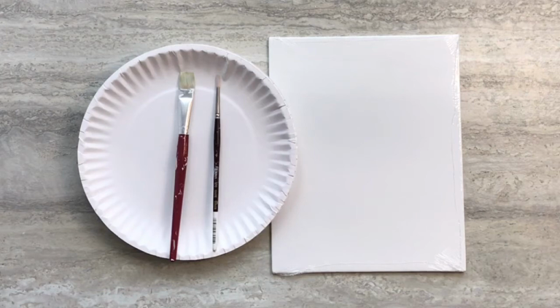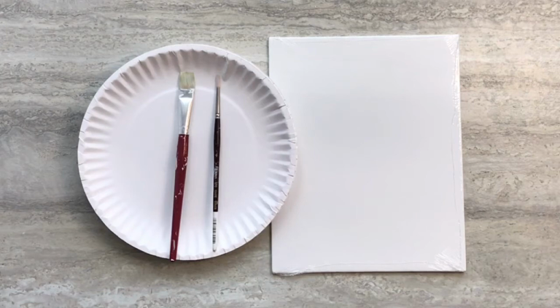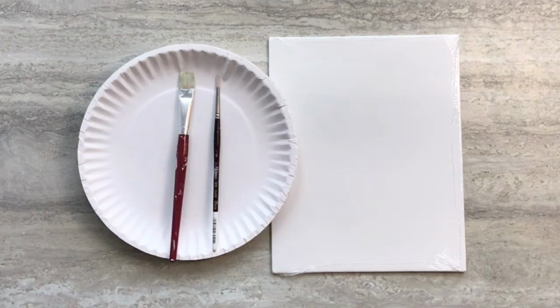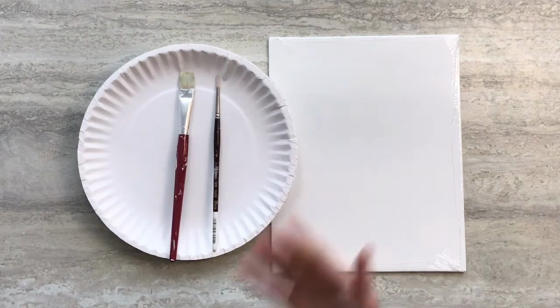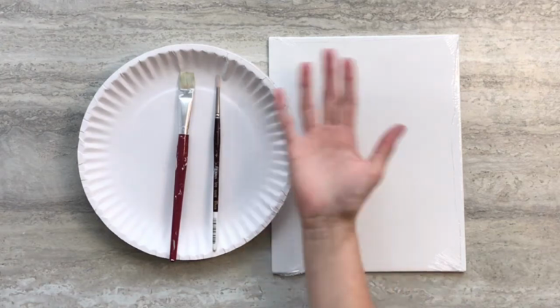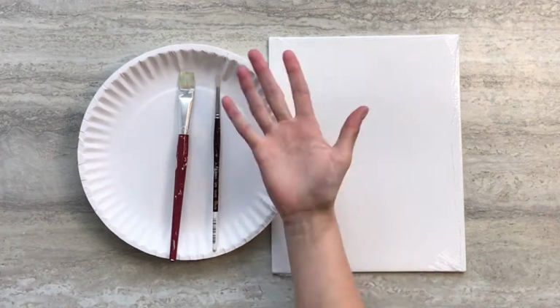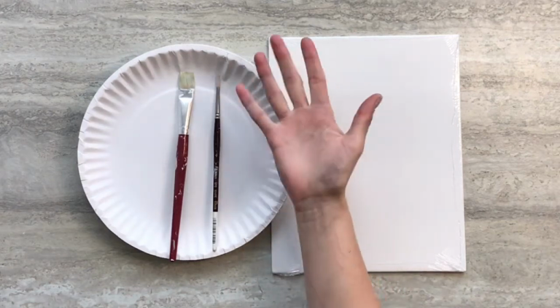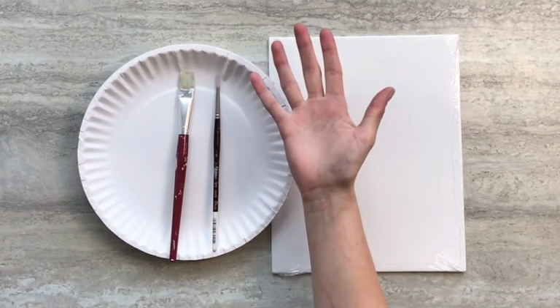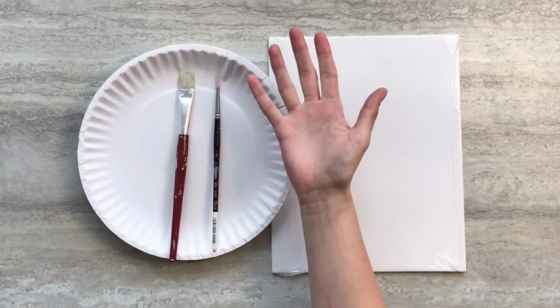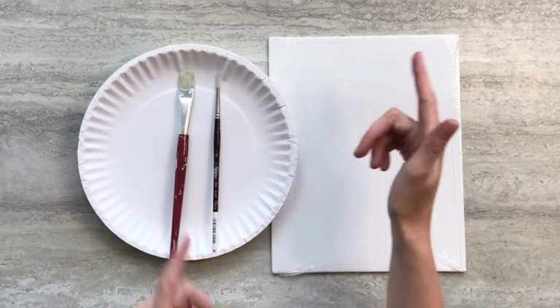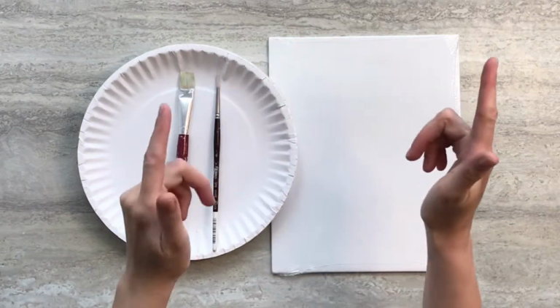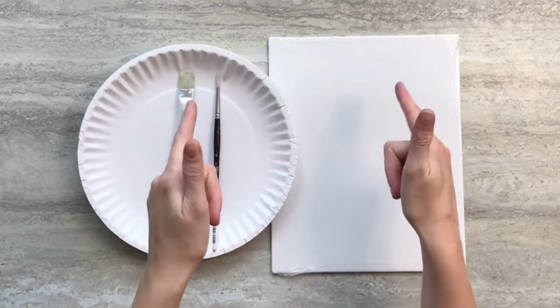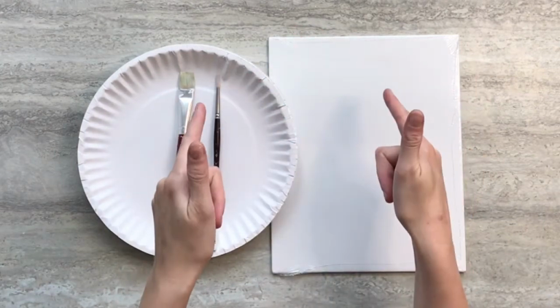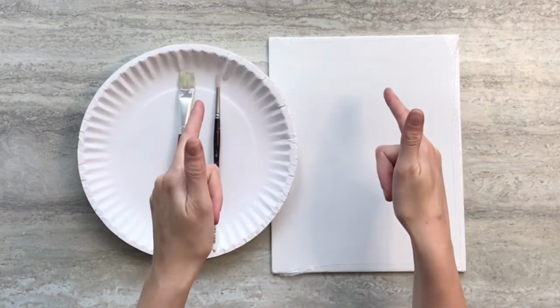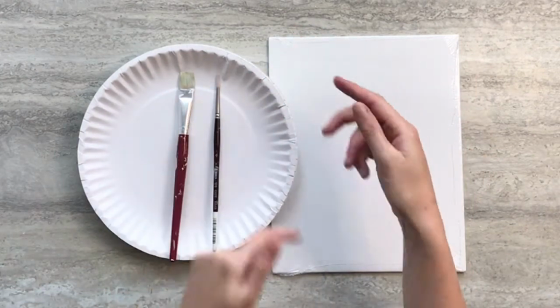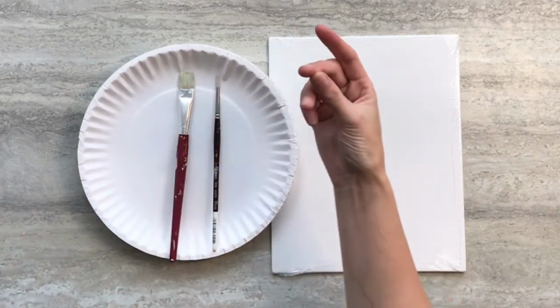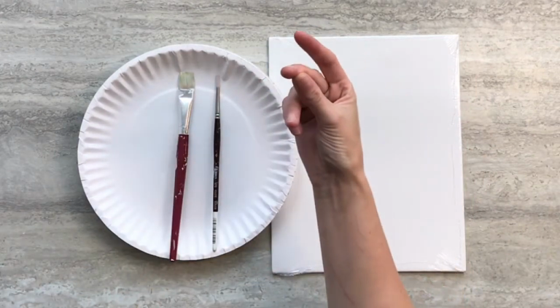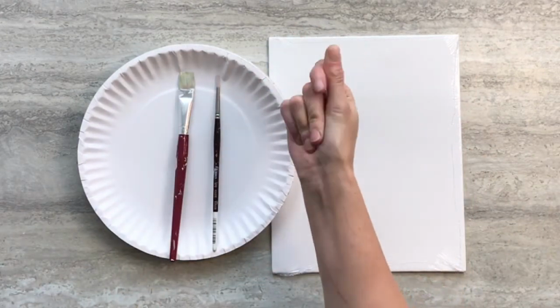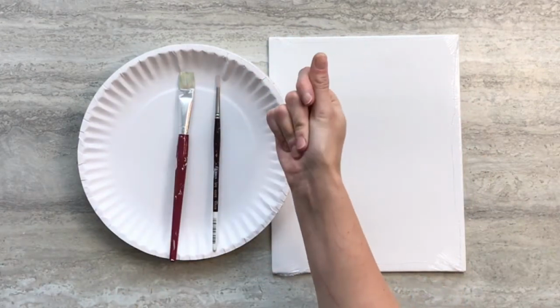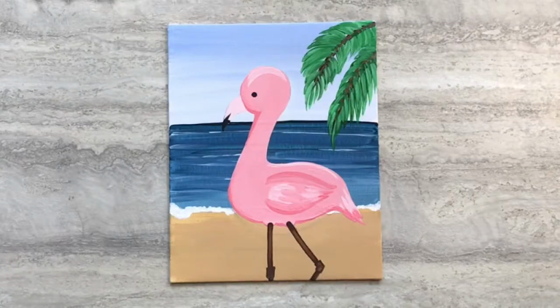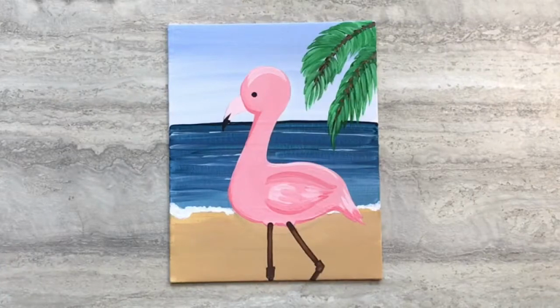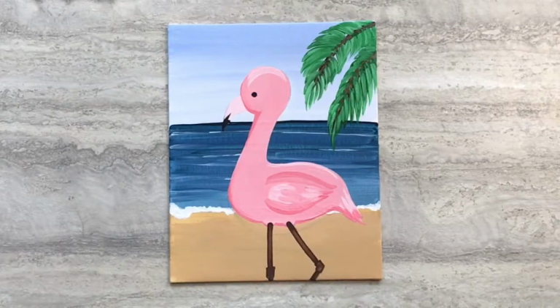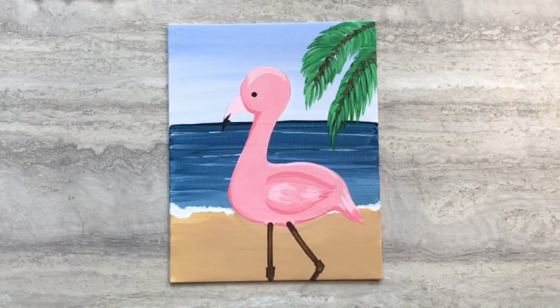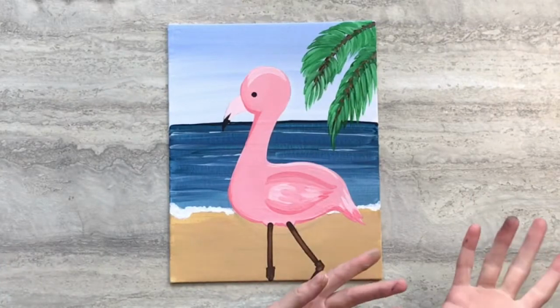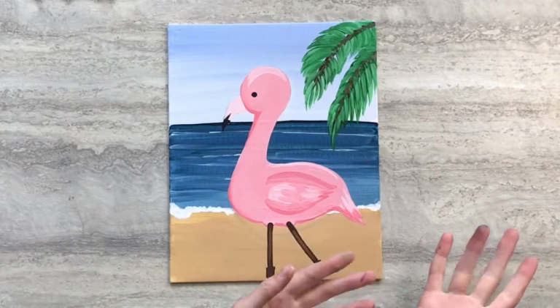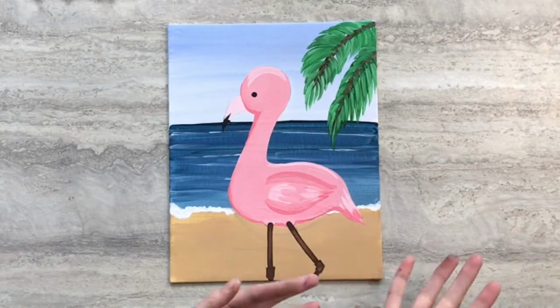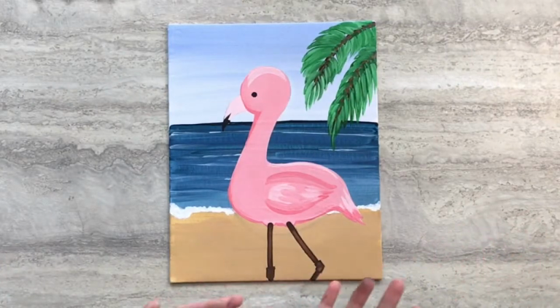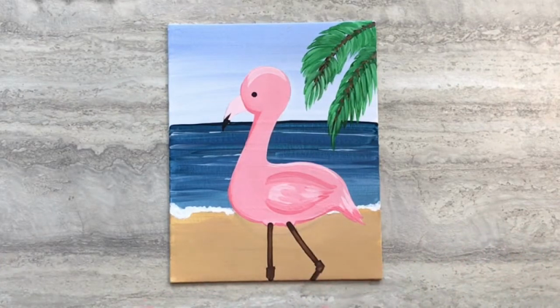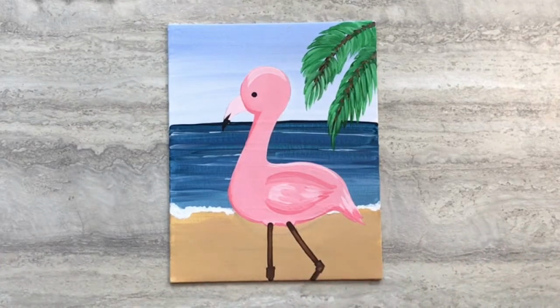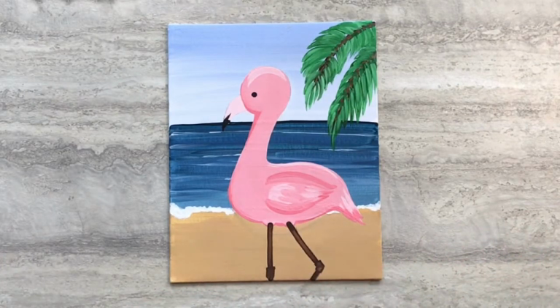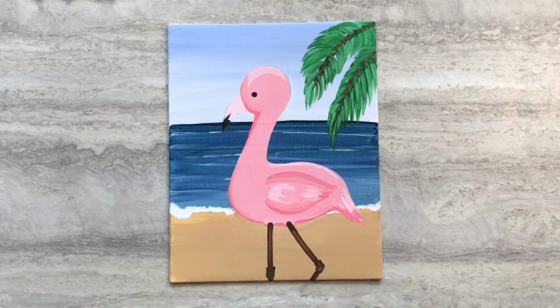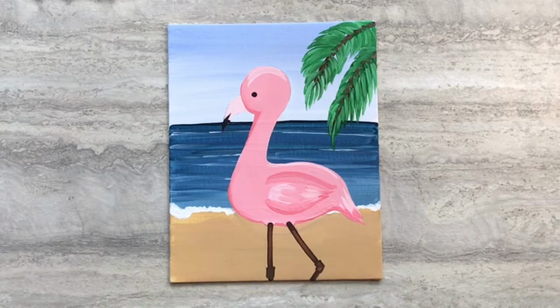Hi guys, this is Allison with Crafty Creatures. Today I'm going to show you how to turn this into this using supplies from your painting box.